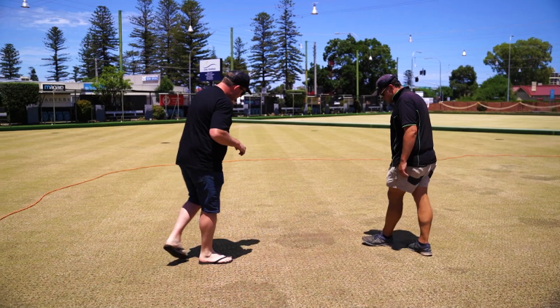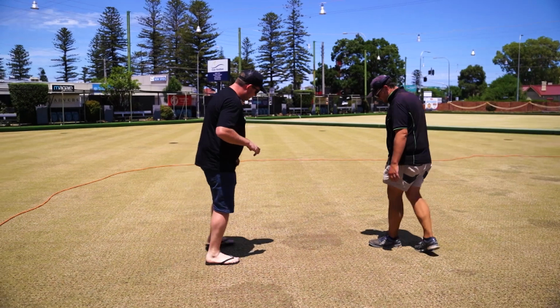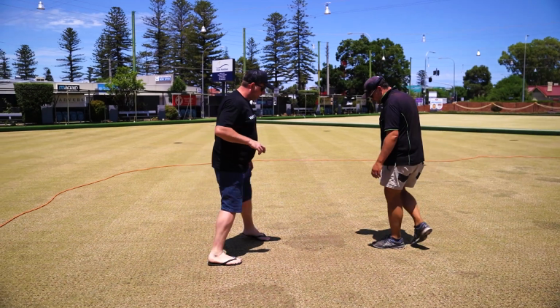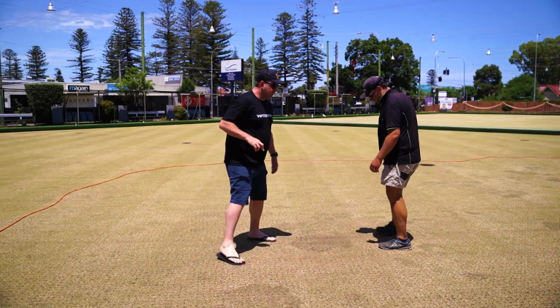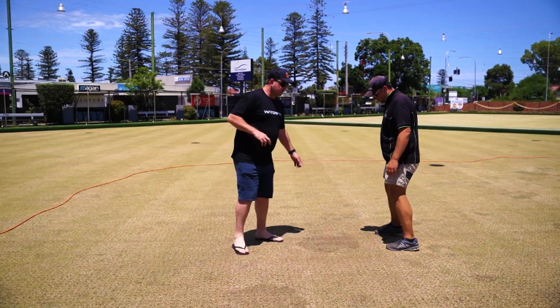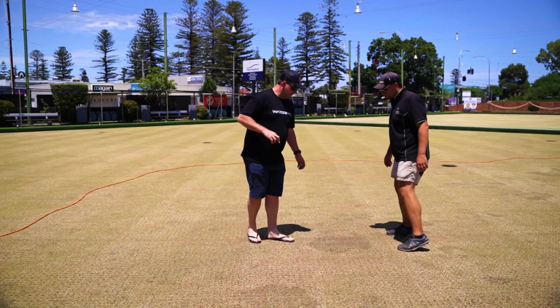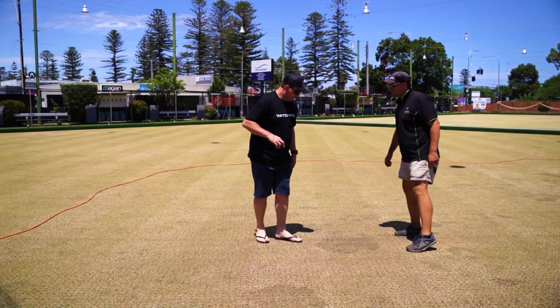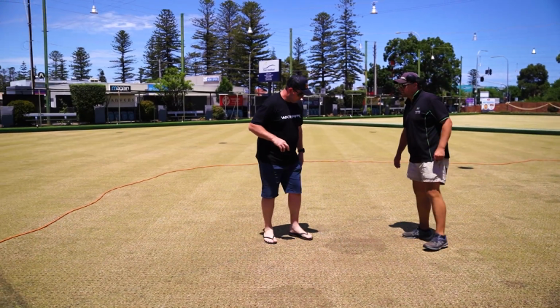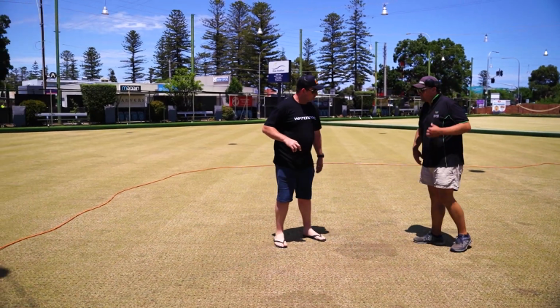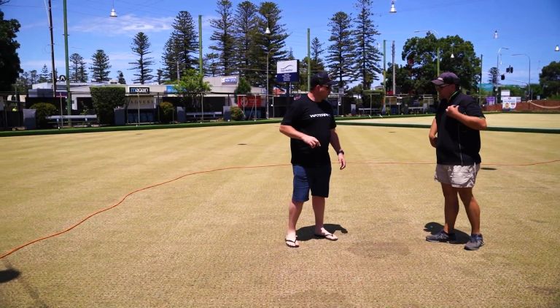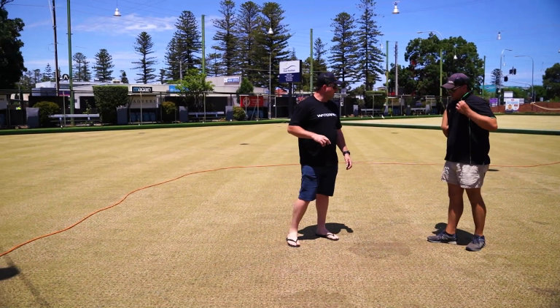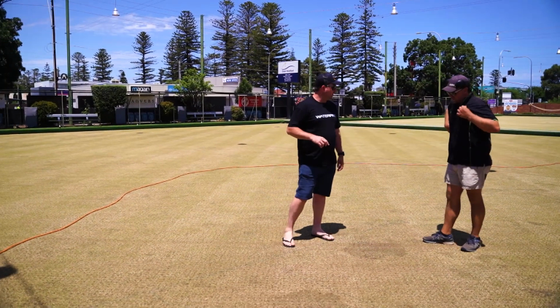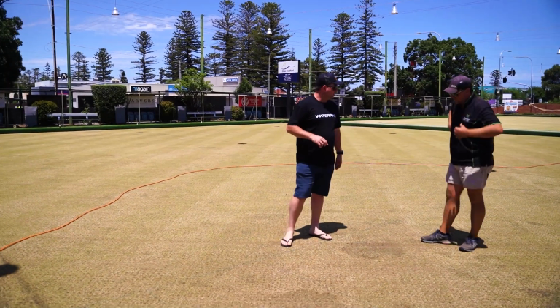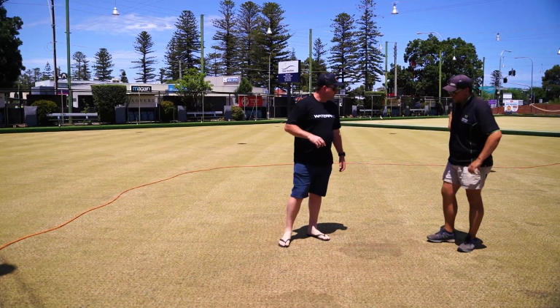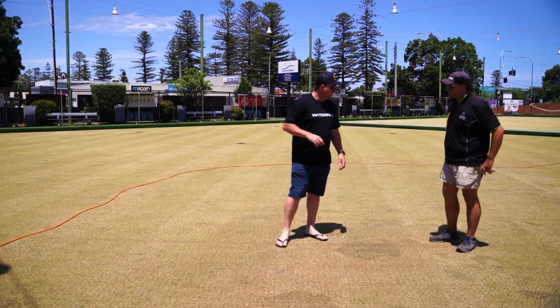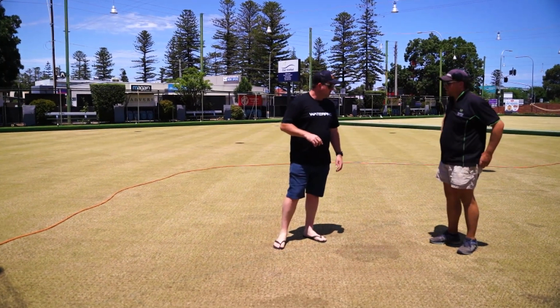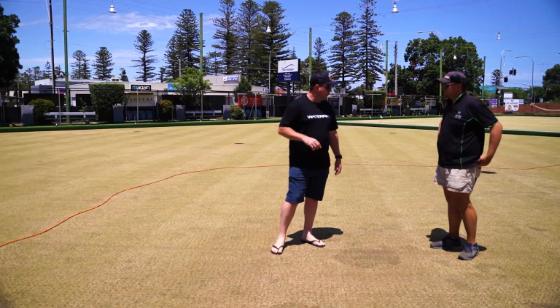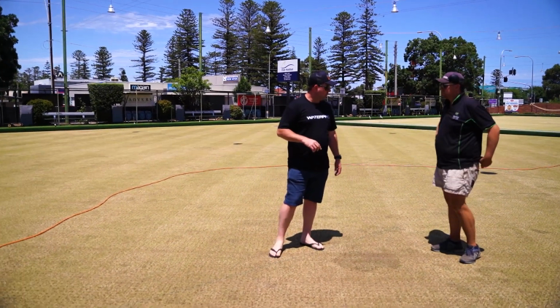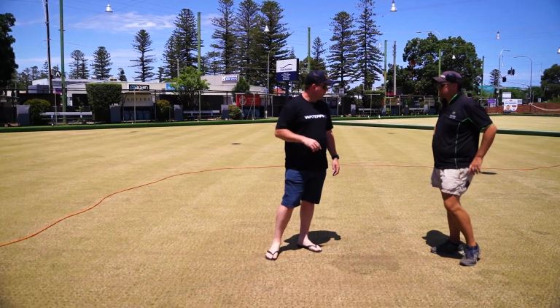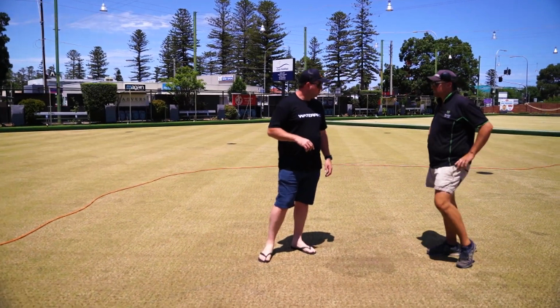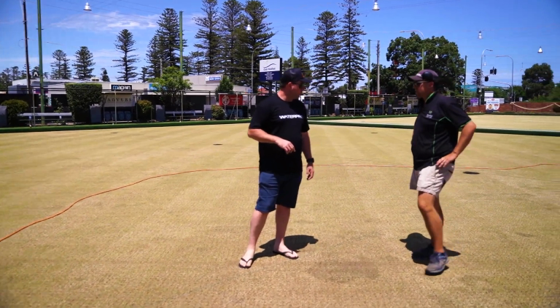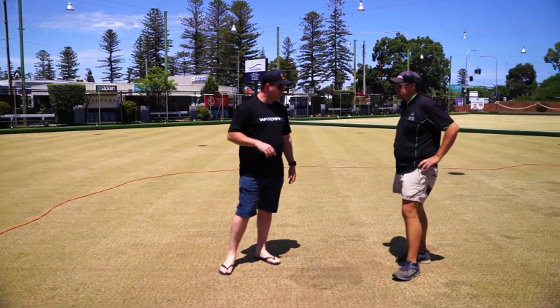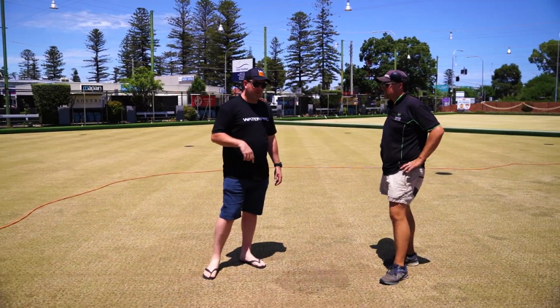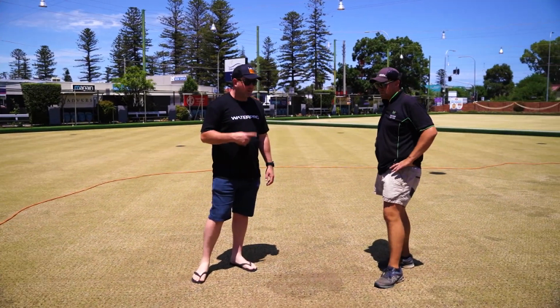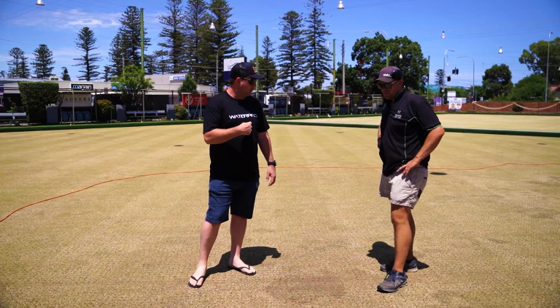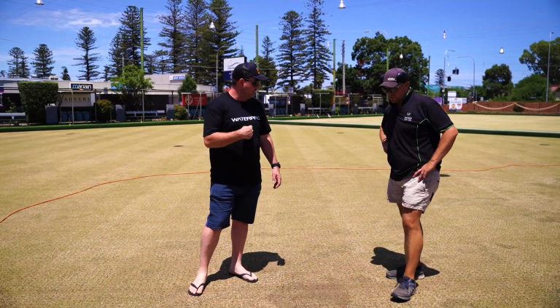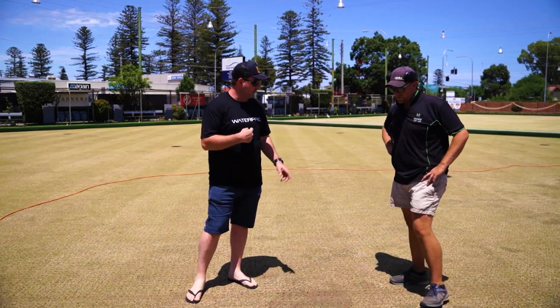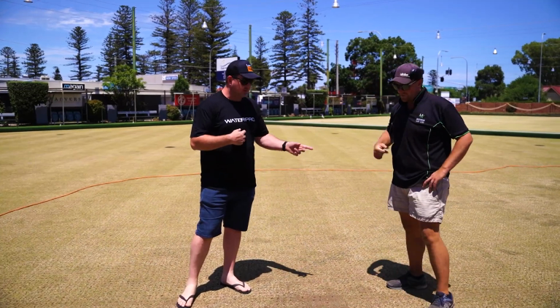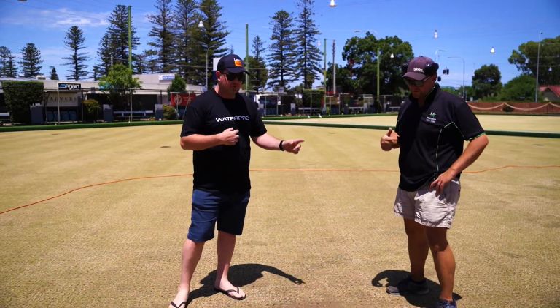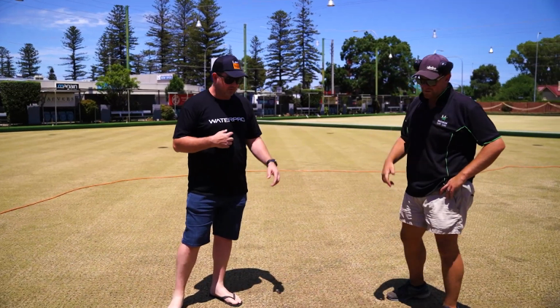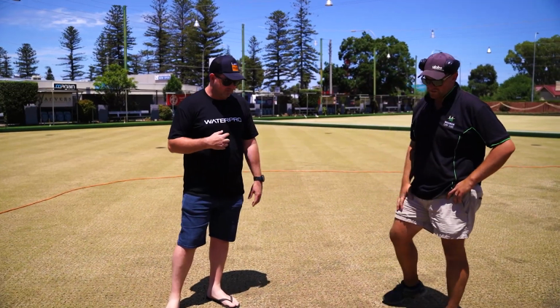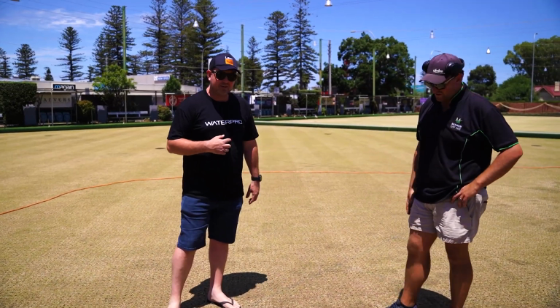Not a lot of grass left there. What's it called? Rye? Rhizoctonia. I'm going to call it brown patch. I'm going to call it rhizoctonia.